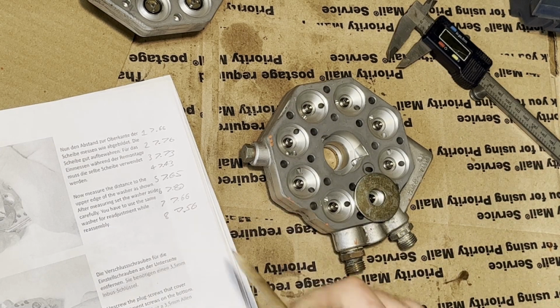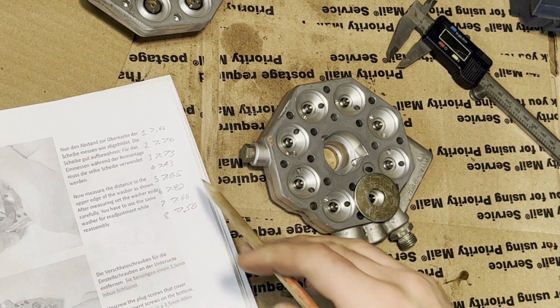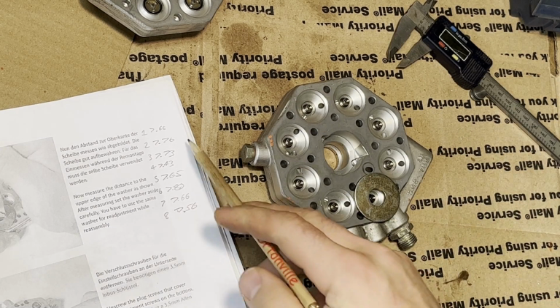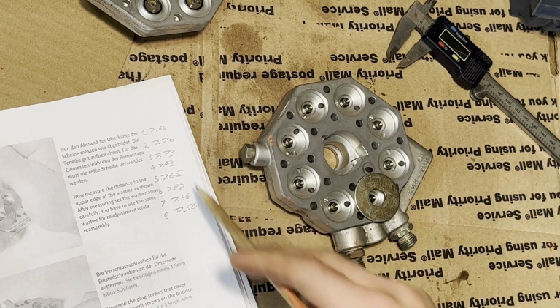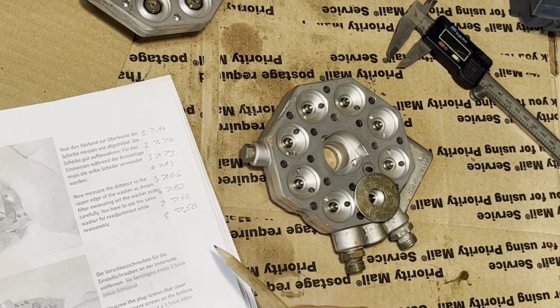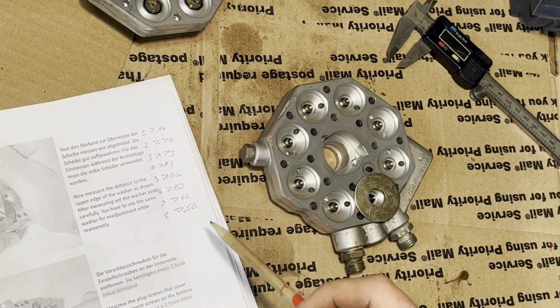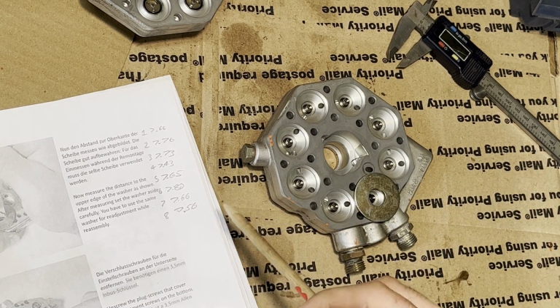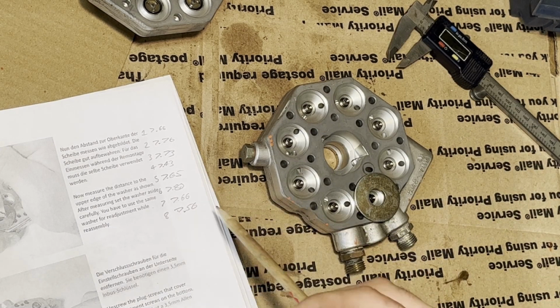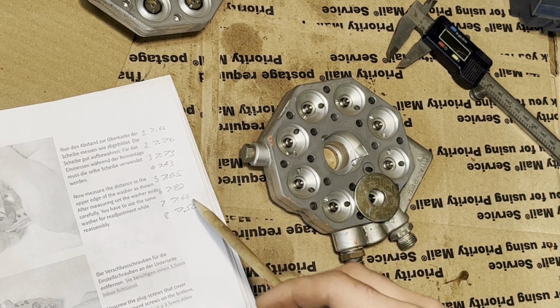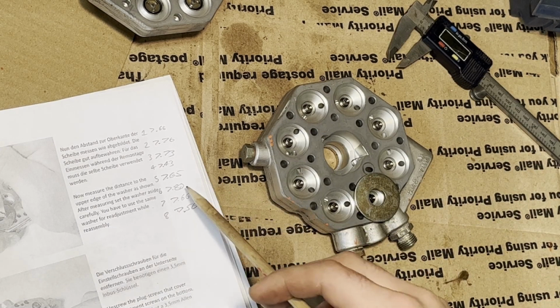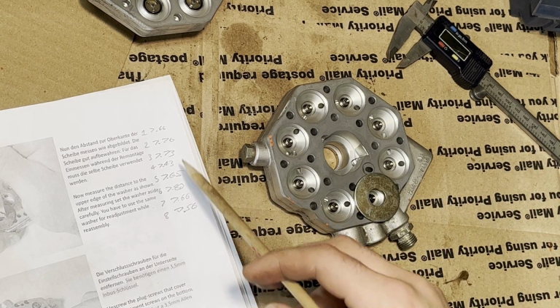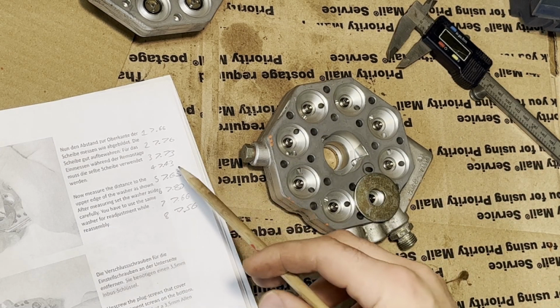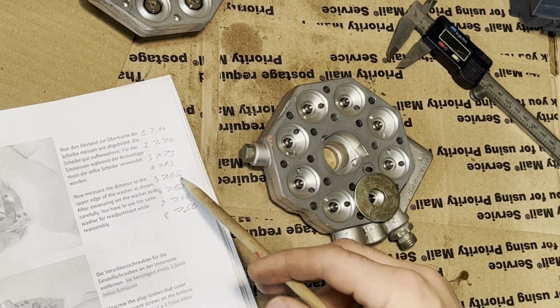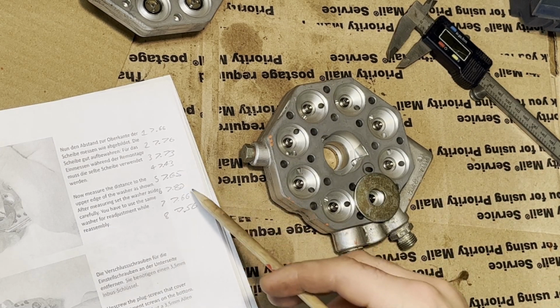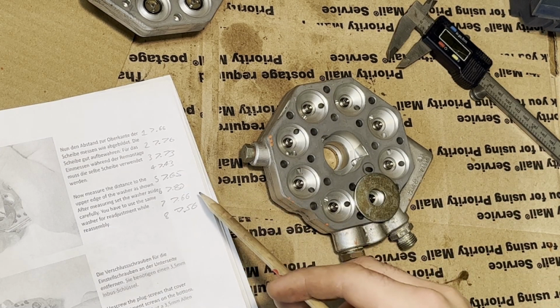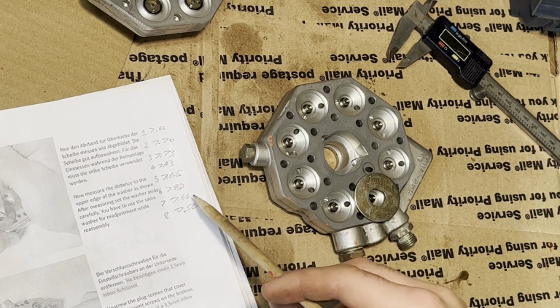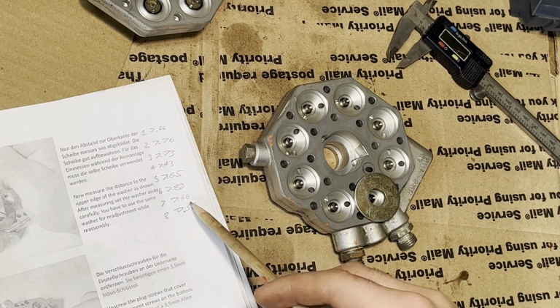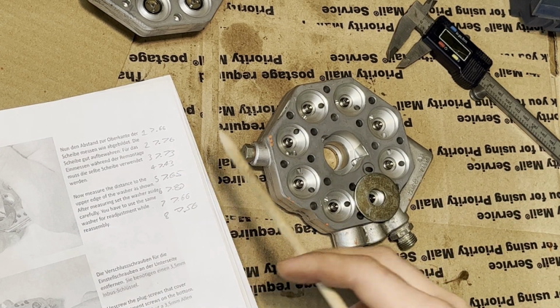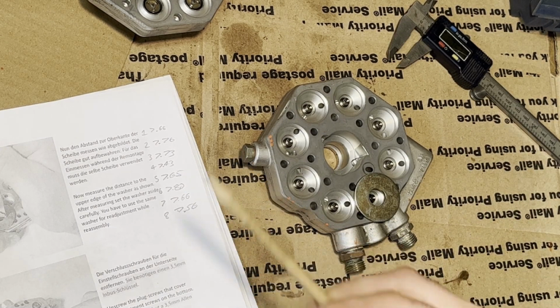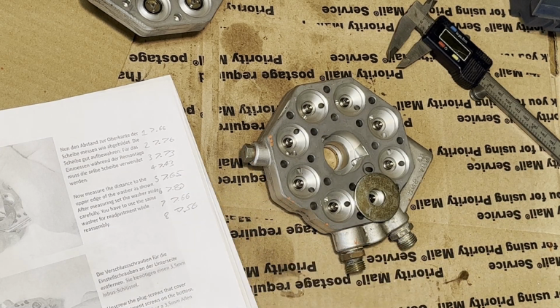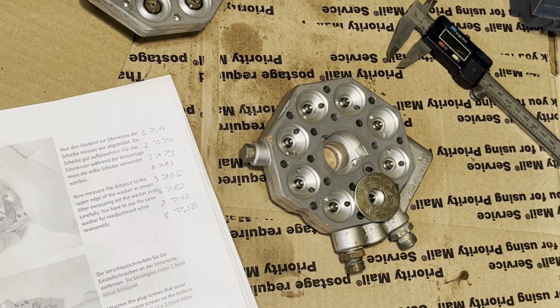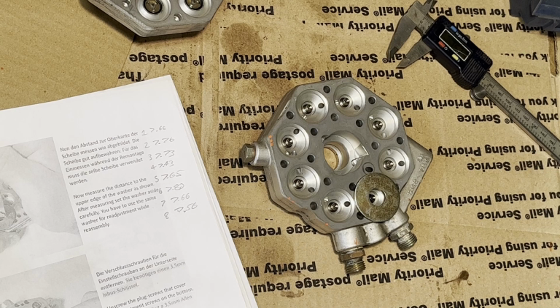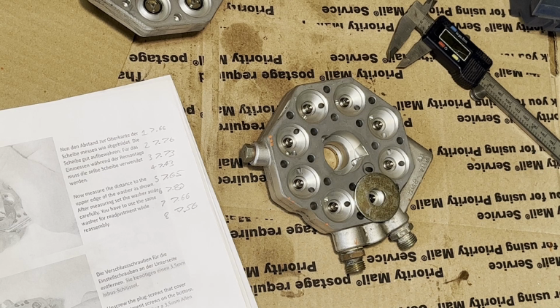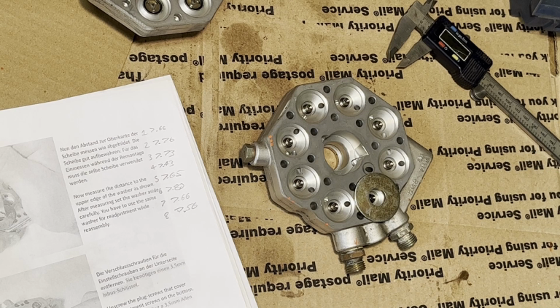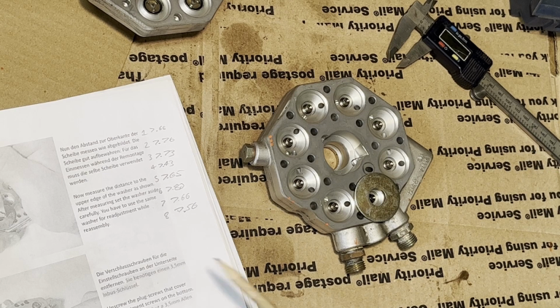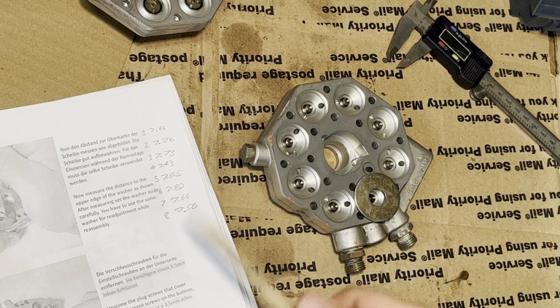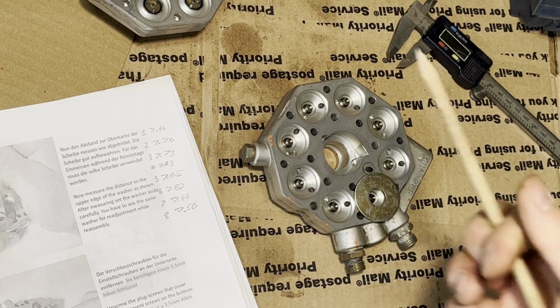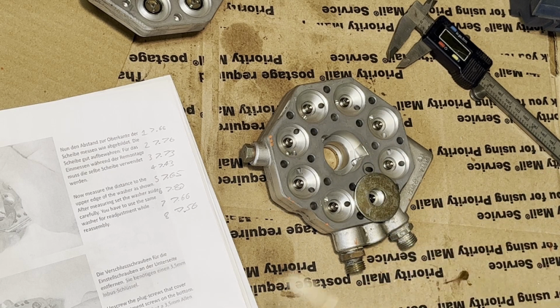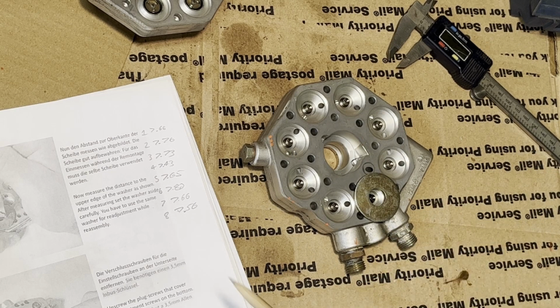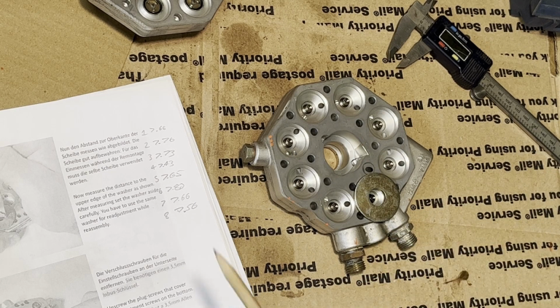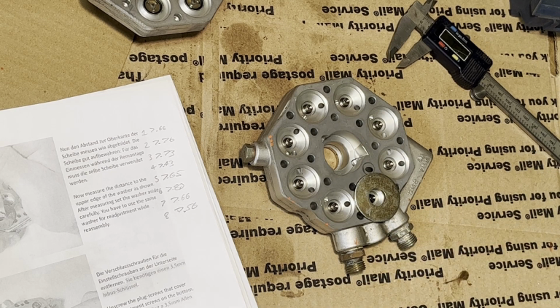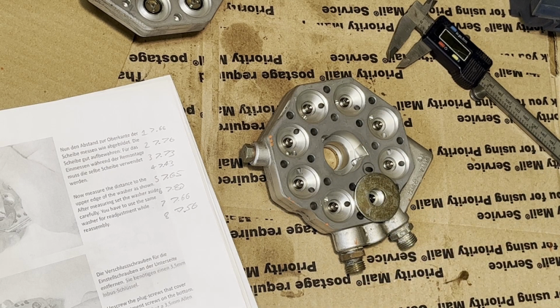So they're all measured — the maximum spread was about 0.3 millimeters.